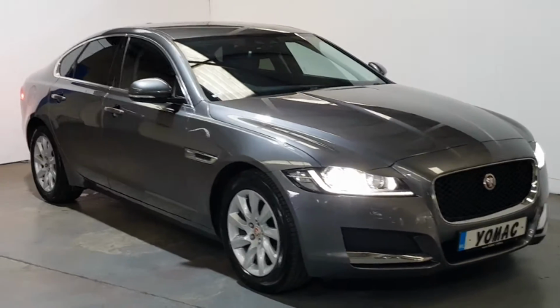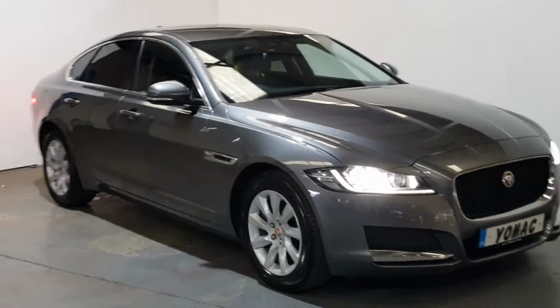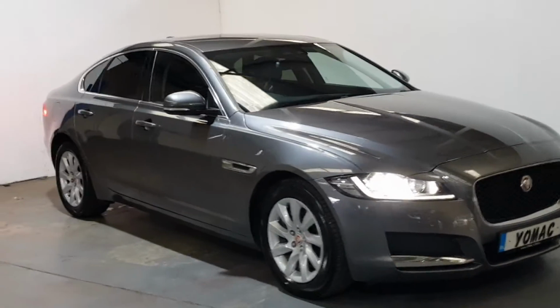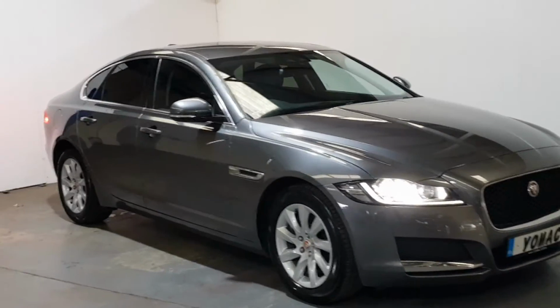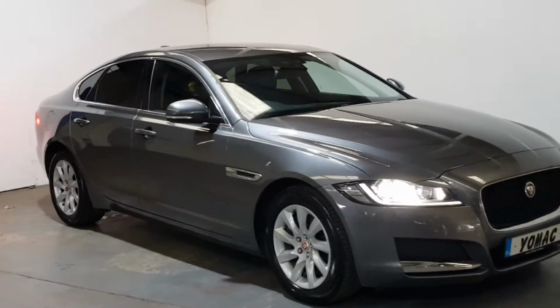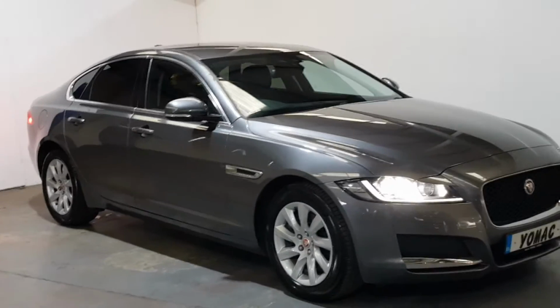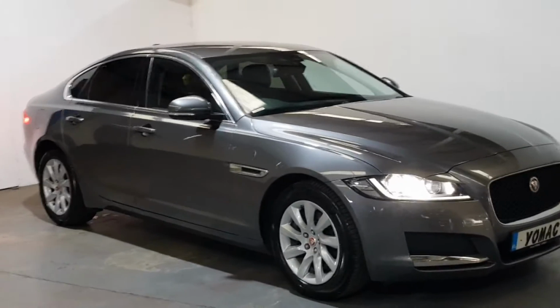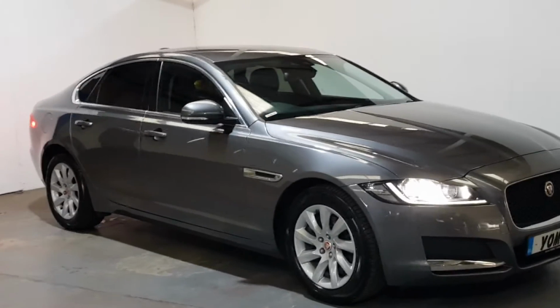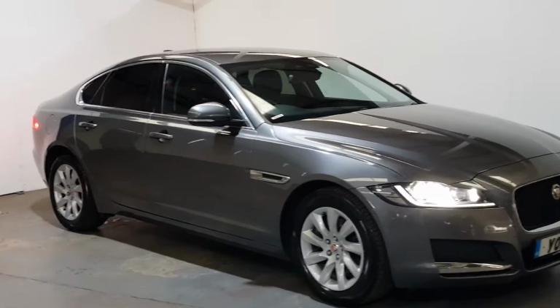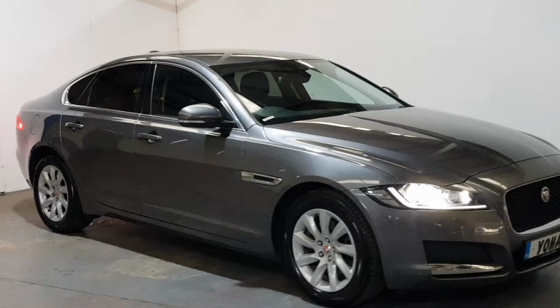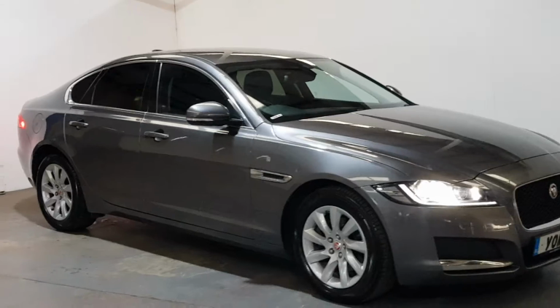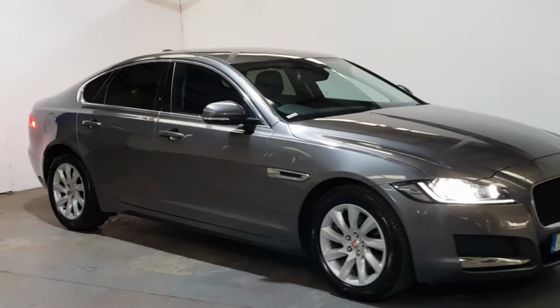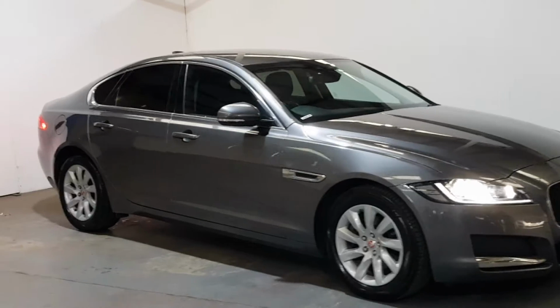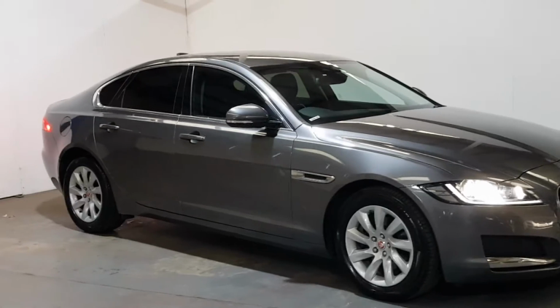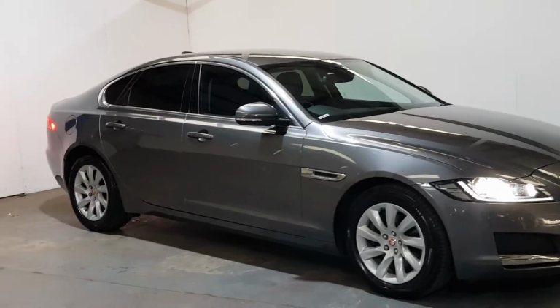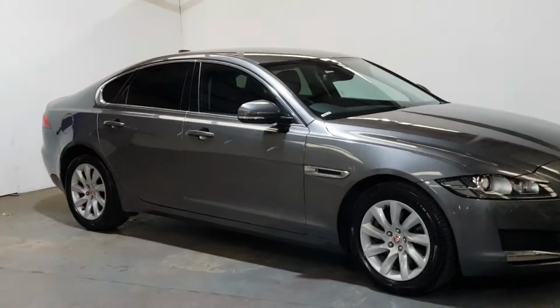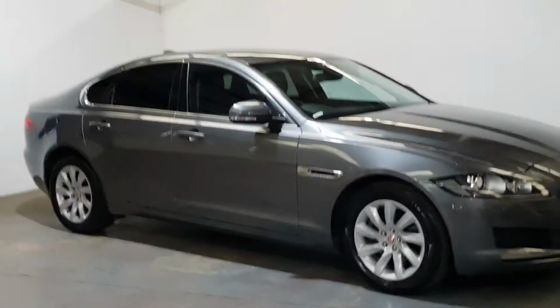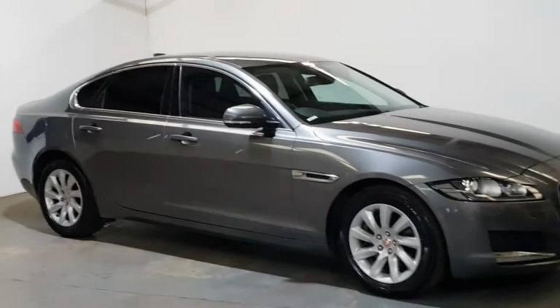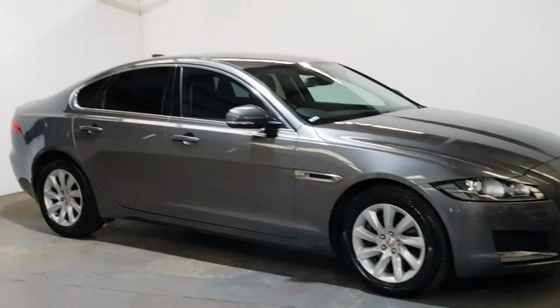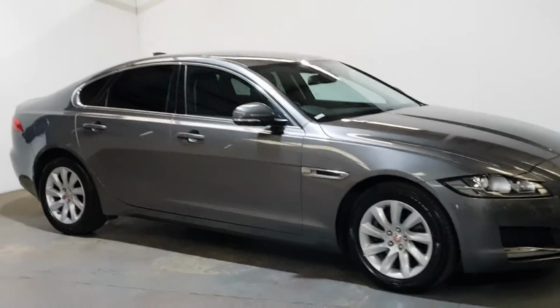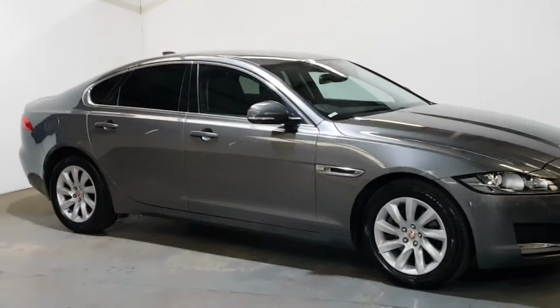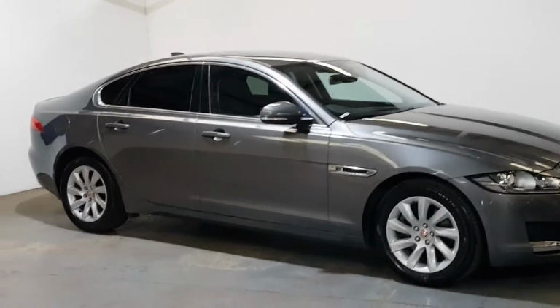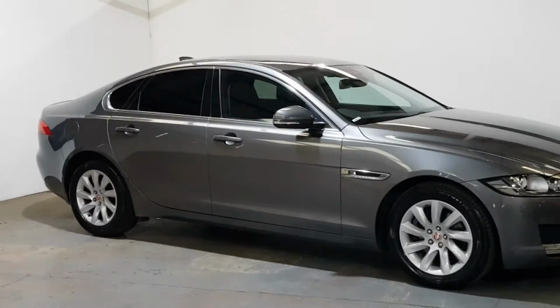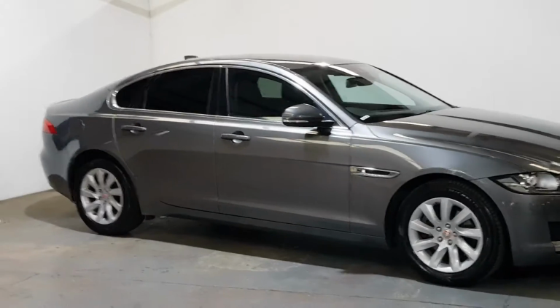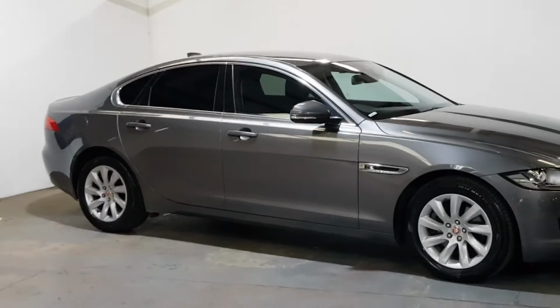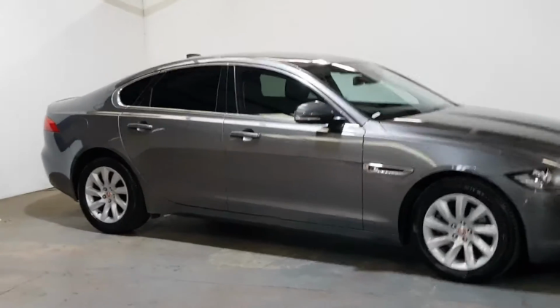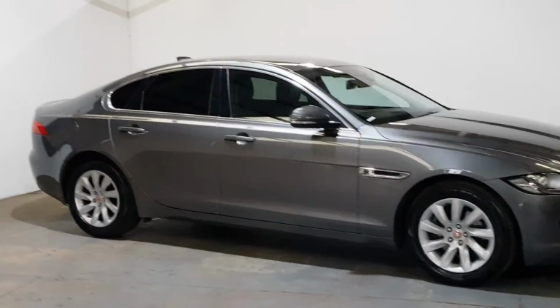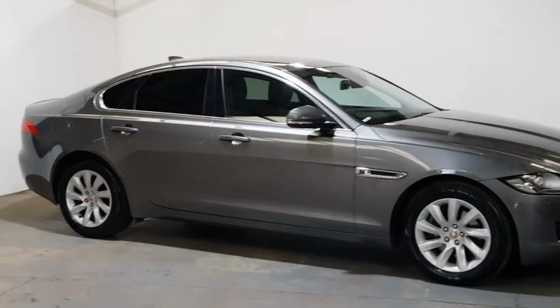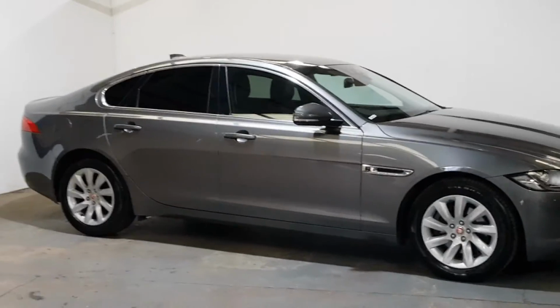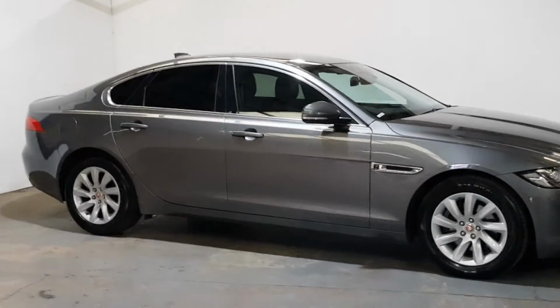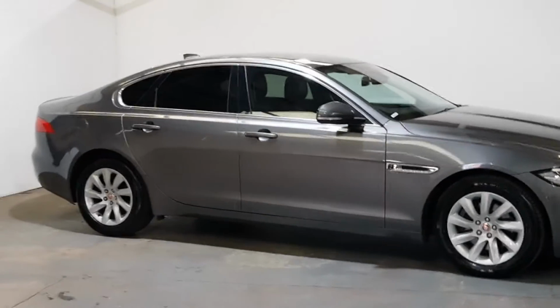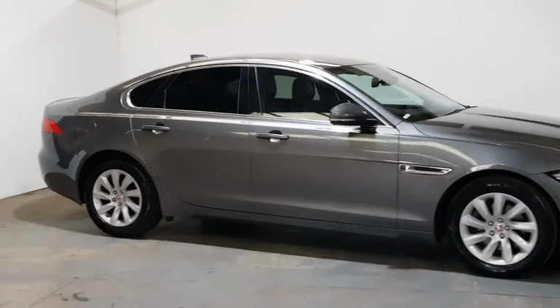Not a mark on it. Rear privacy glass and LED daytime running lights.